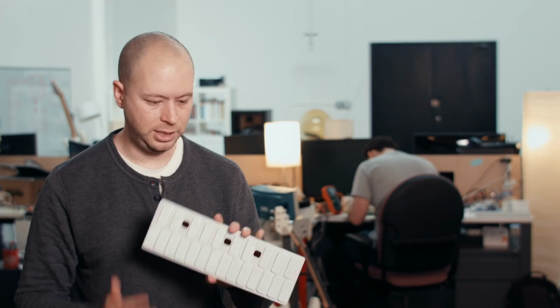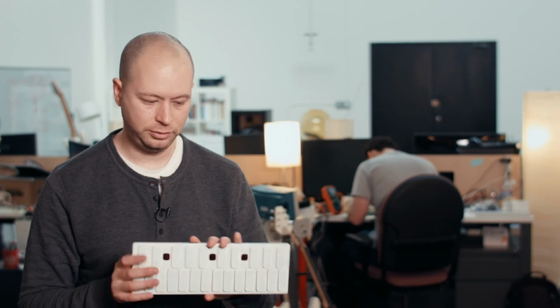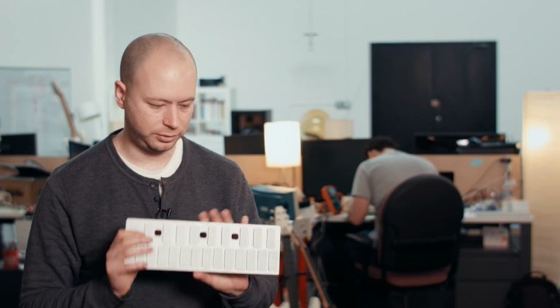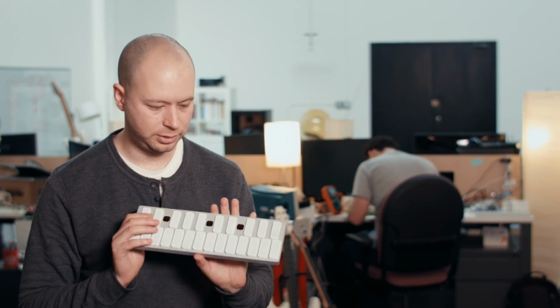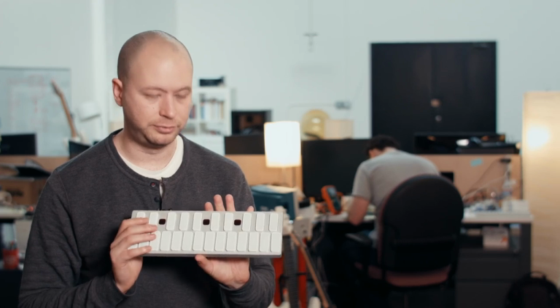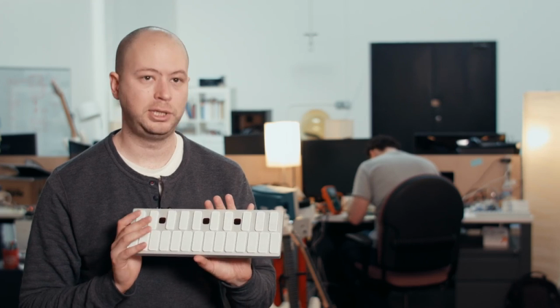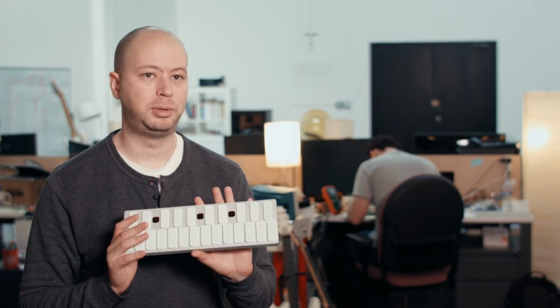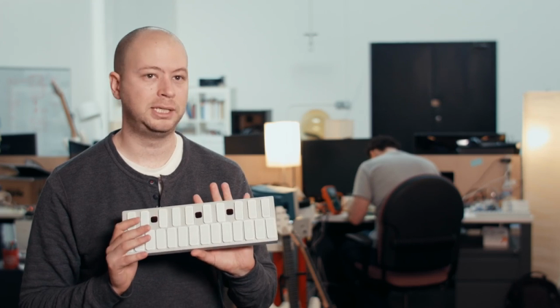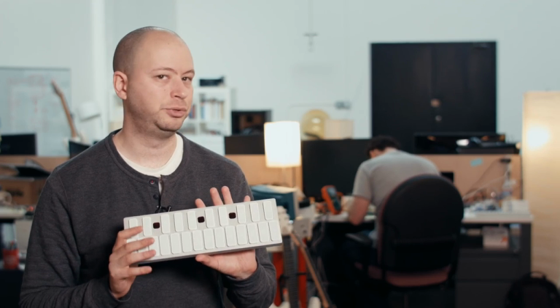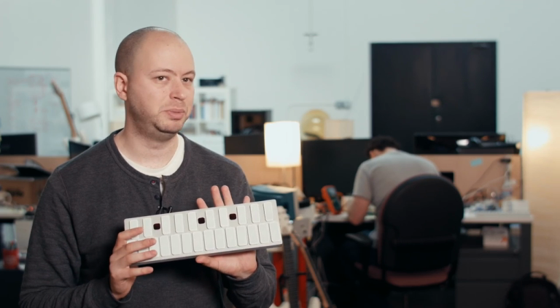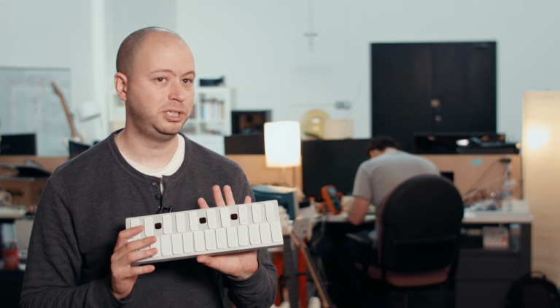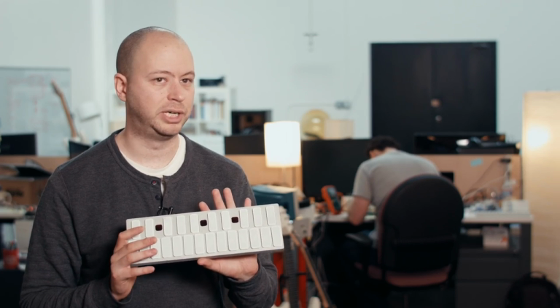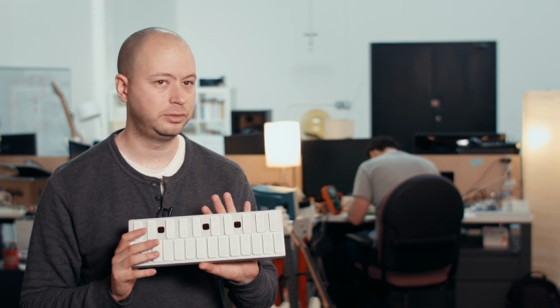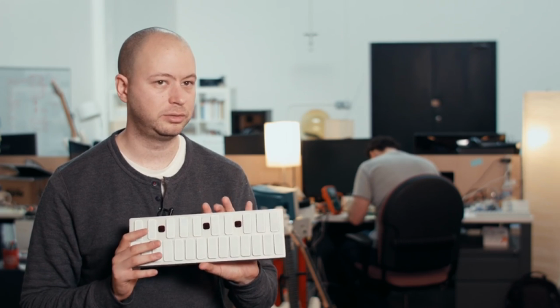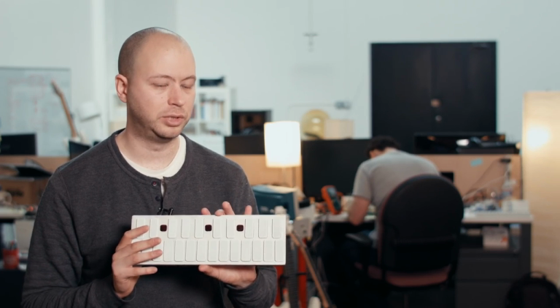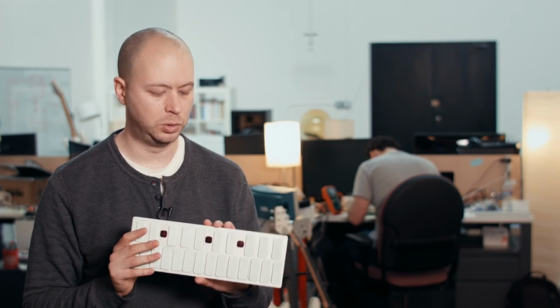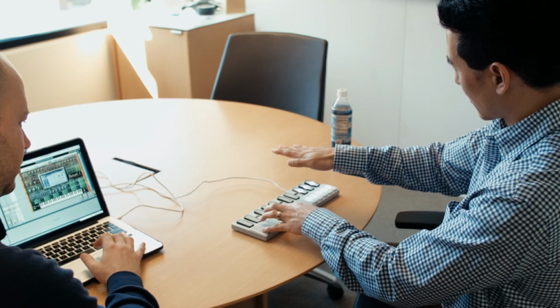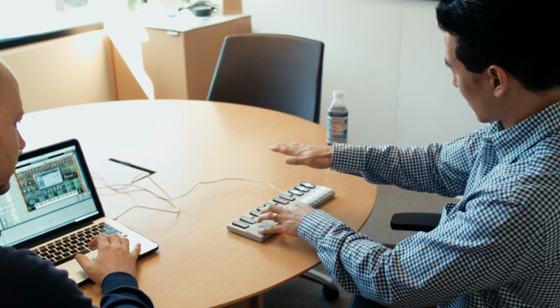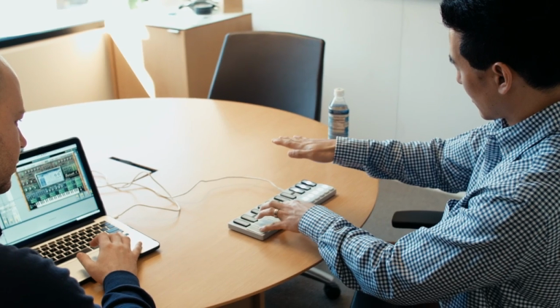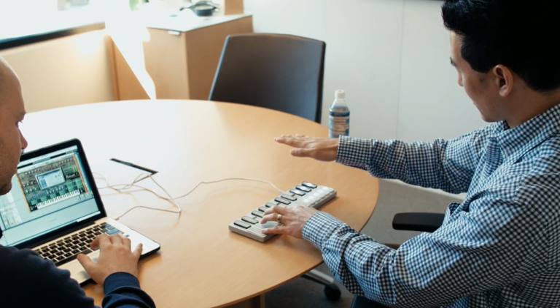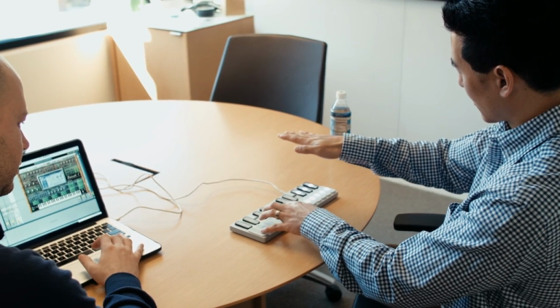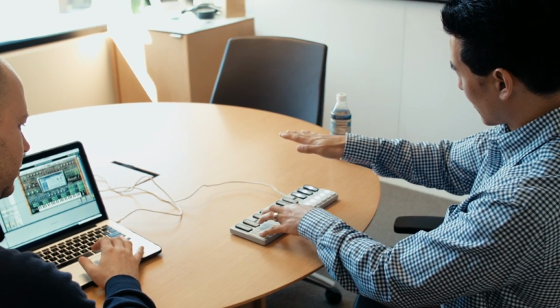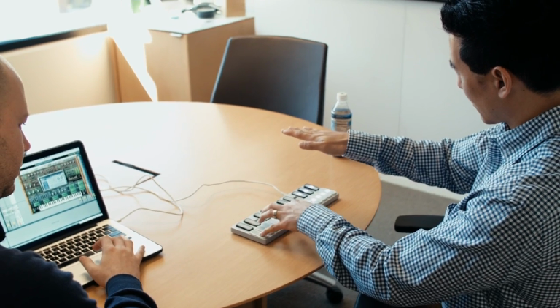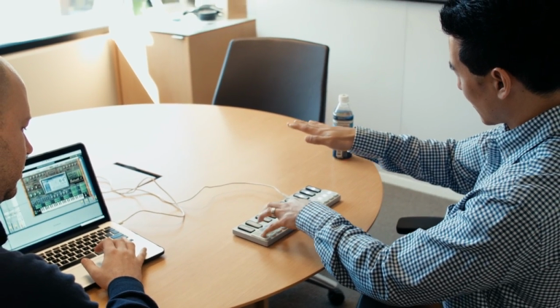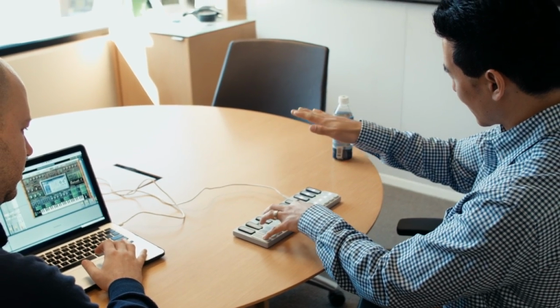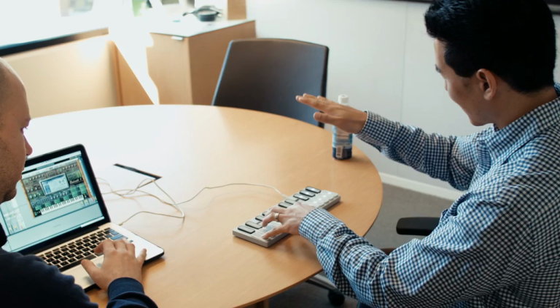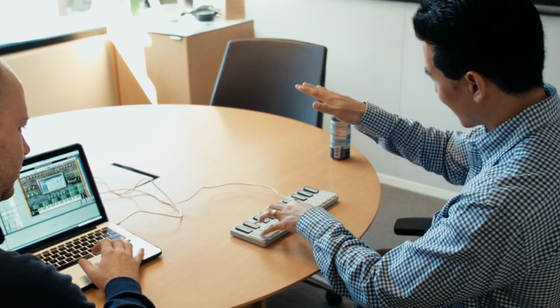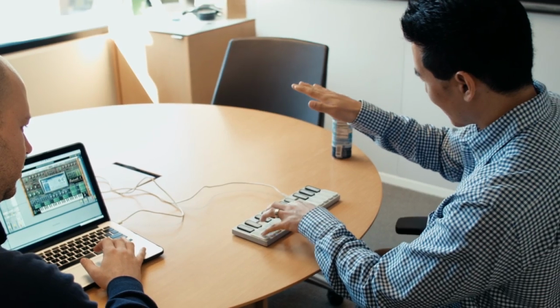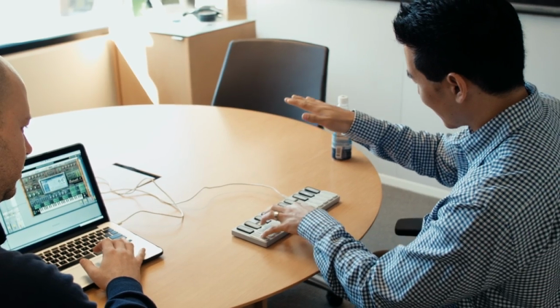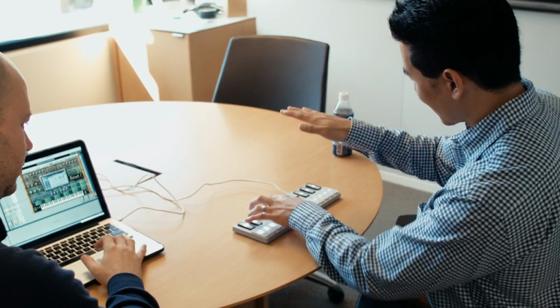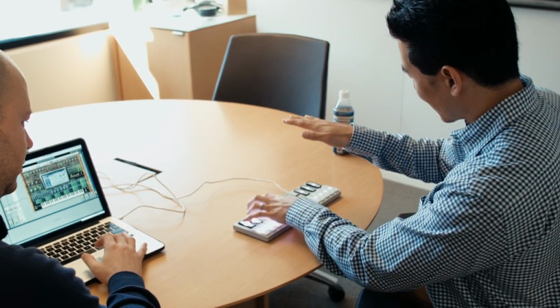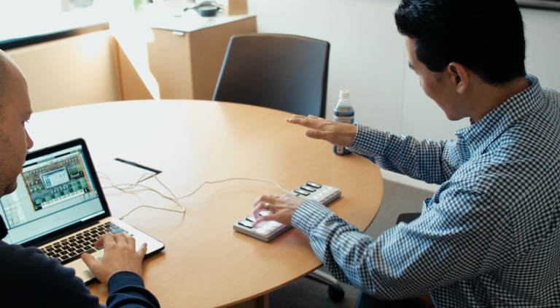Keyz is a fully compliant USB MIDI device, so if you plug it into a computer it works with any application that supports MIDI.